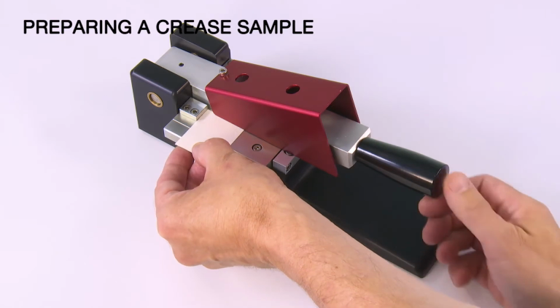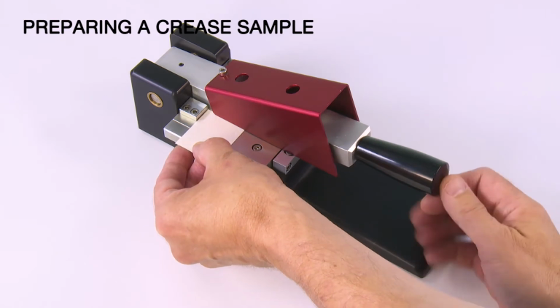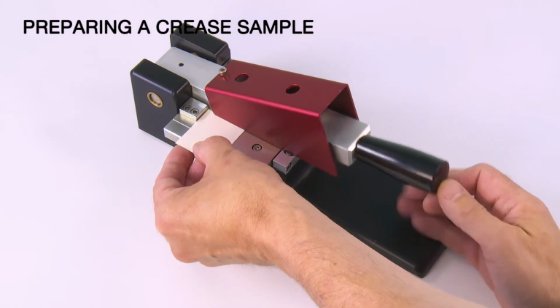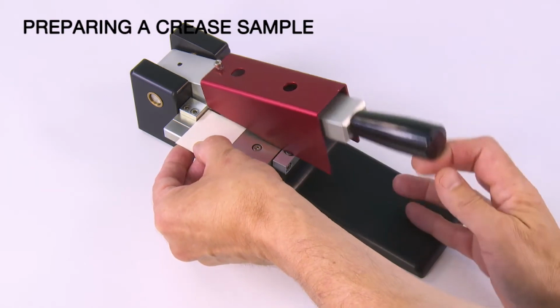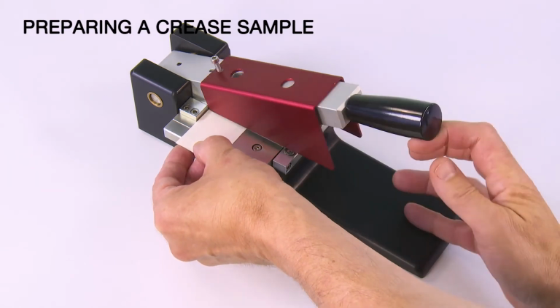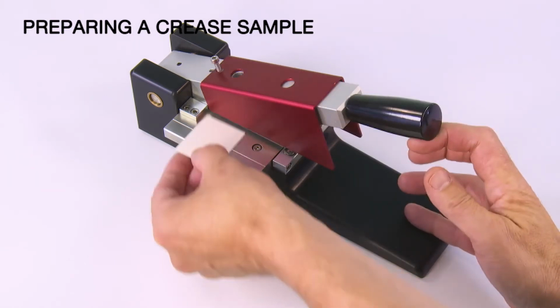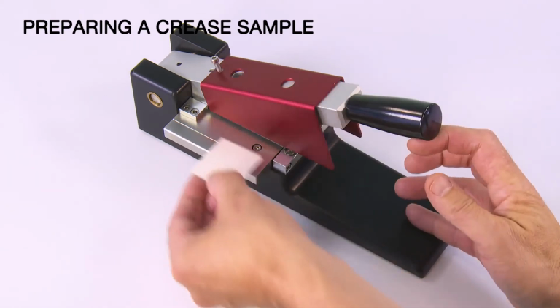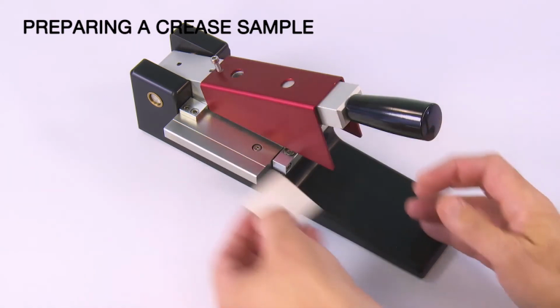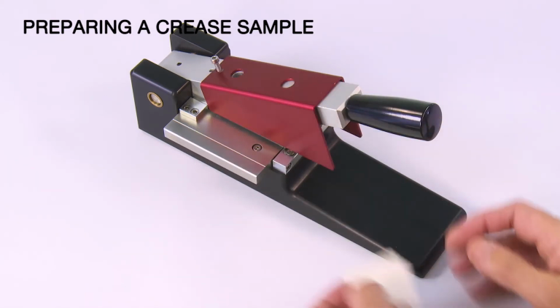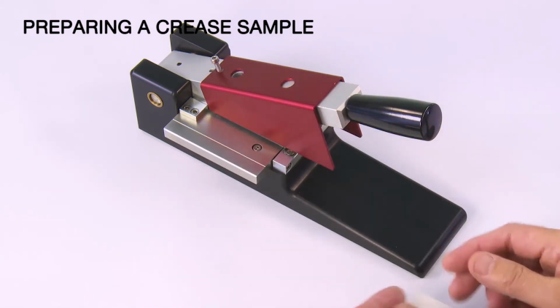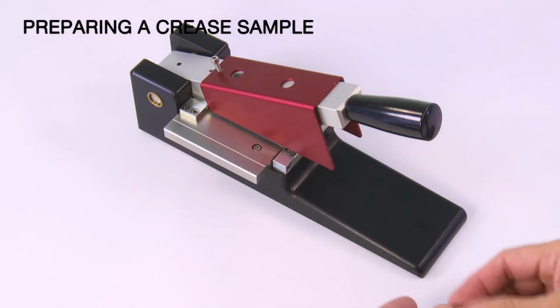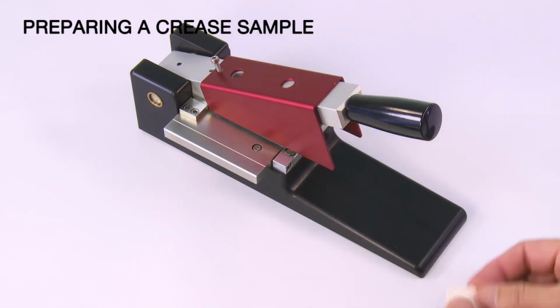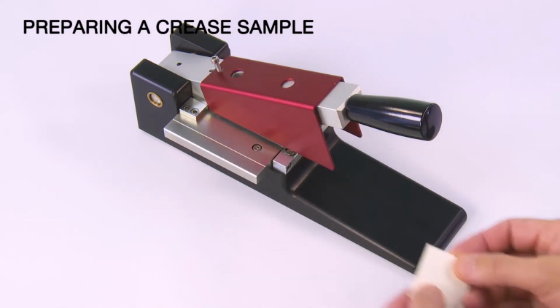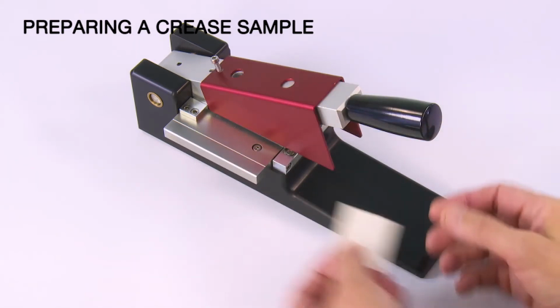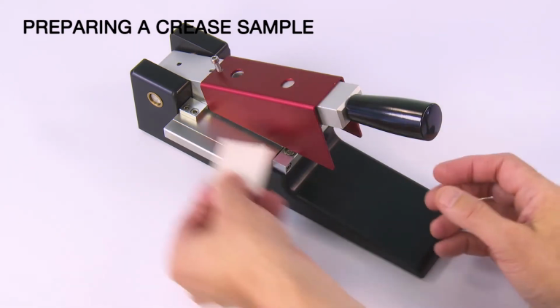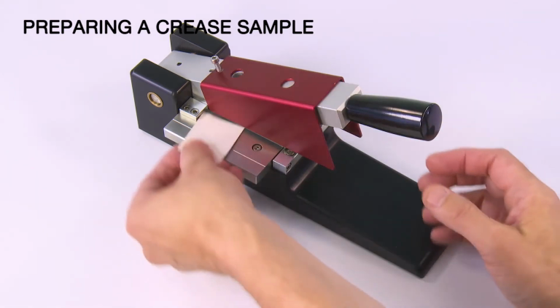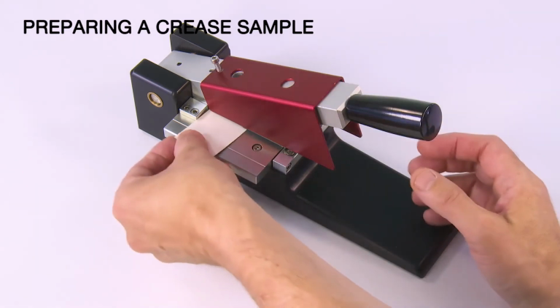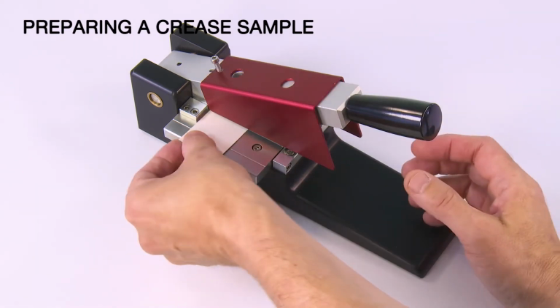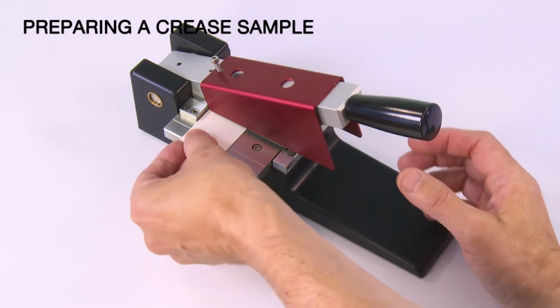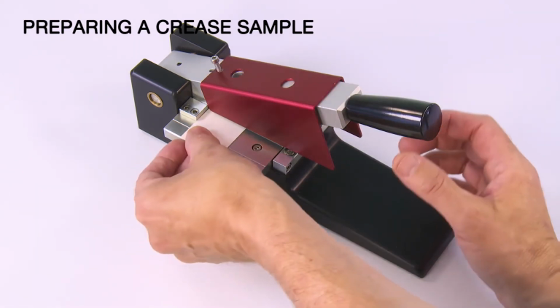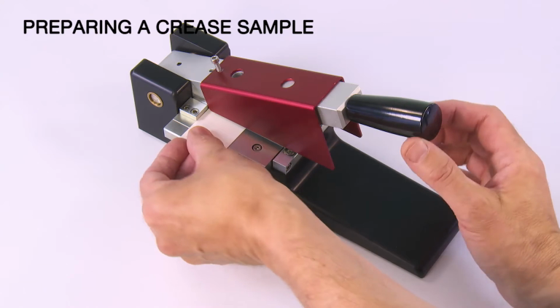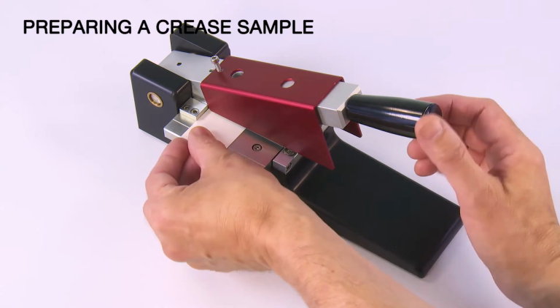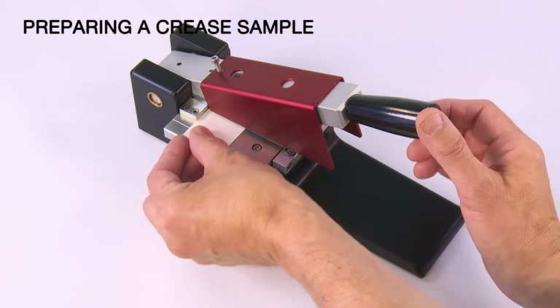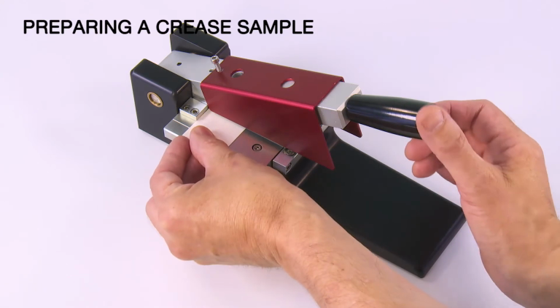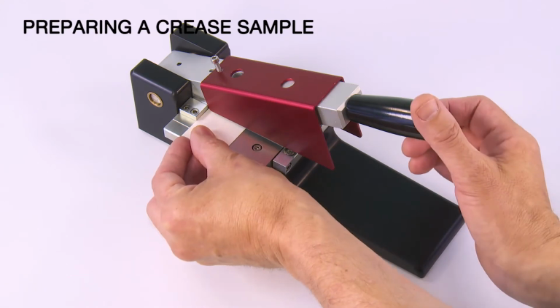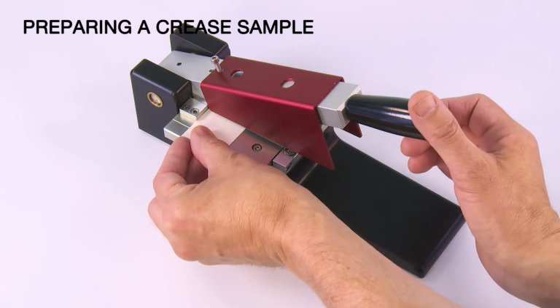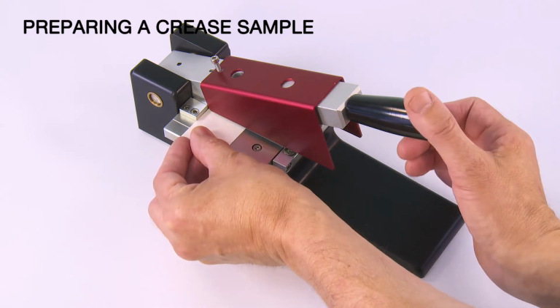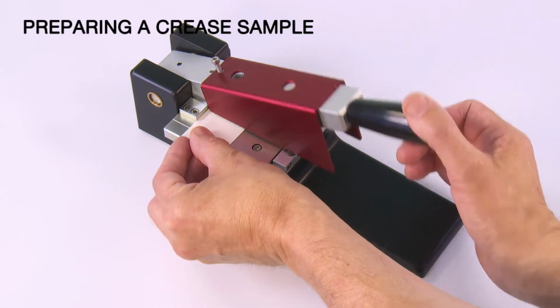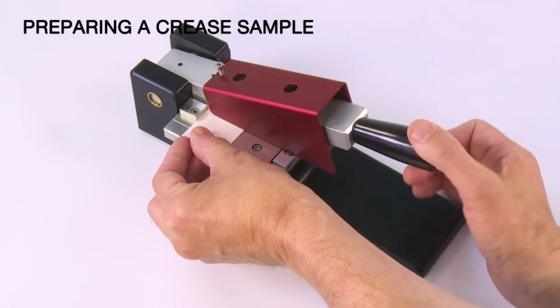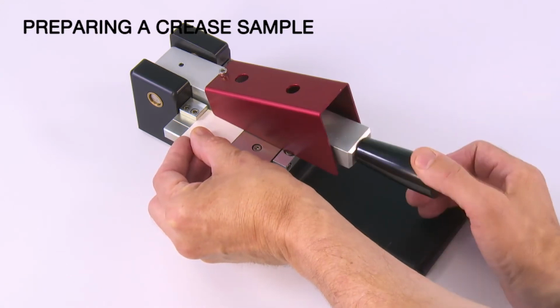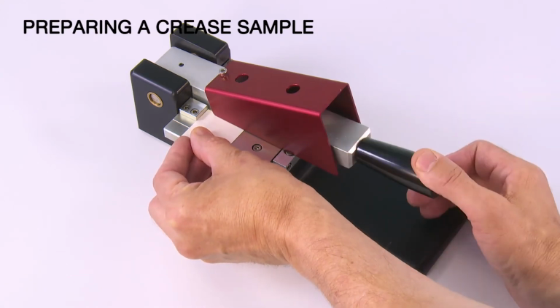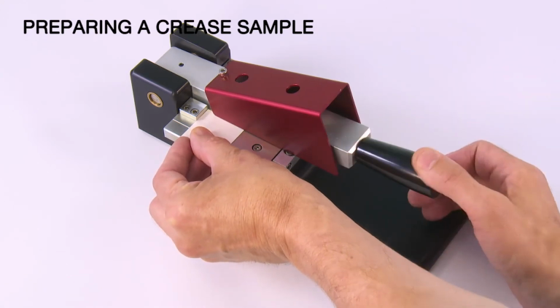Rotate the sample 180 degrees and line the sample edge to the edge of the cutter. Trim the excess.